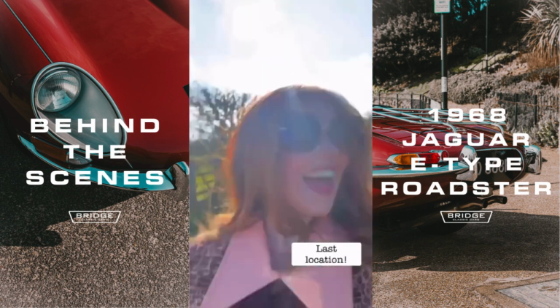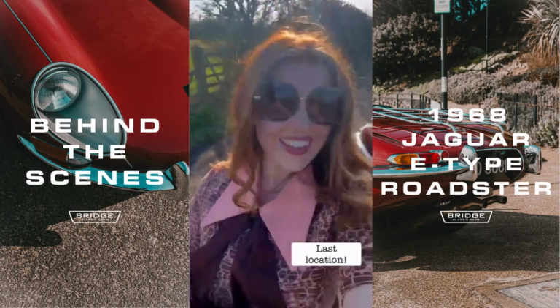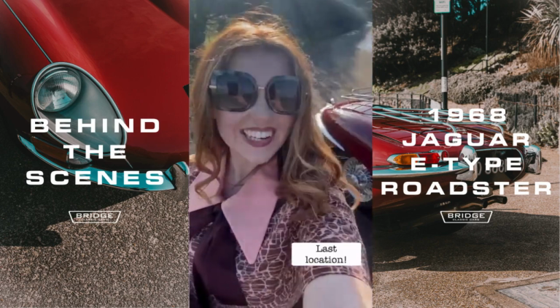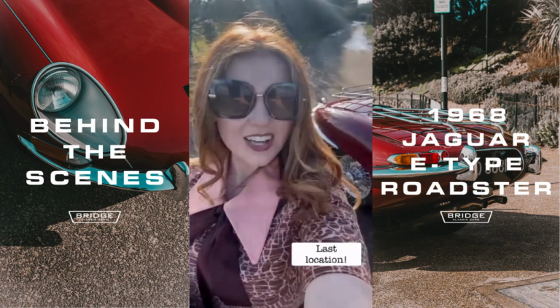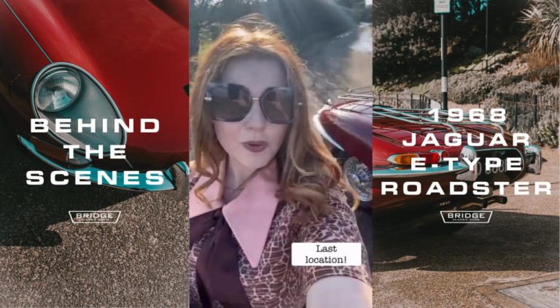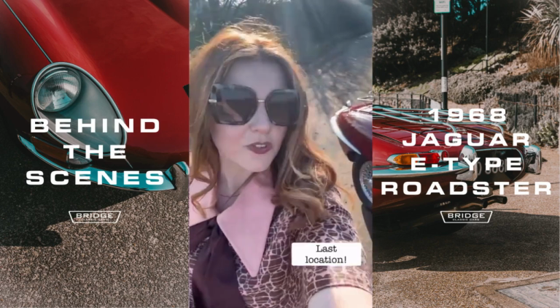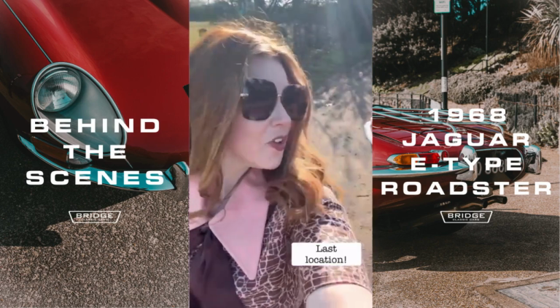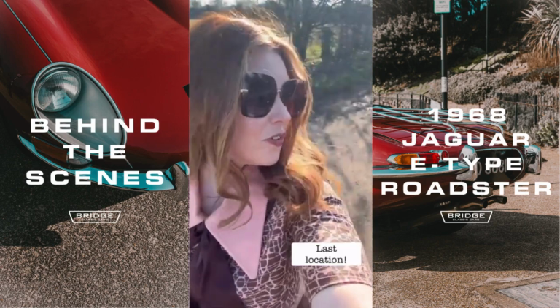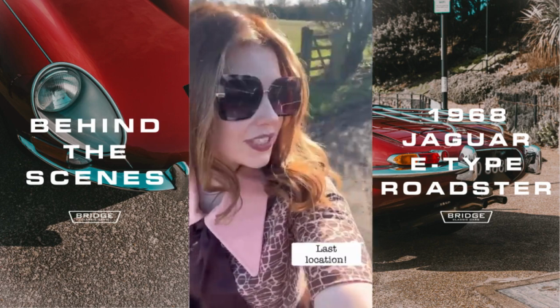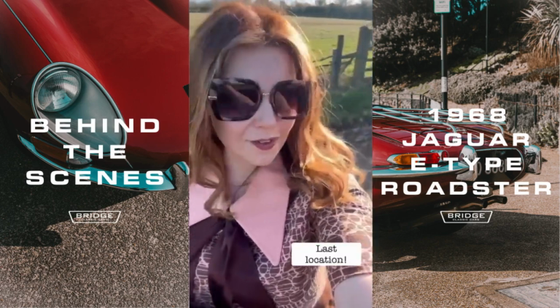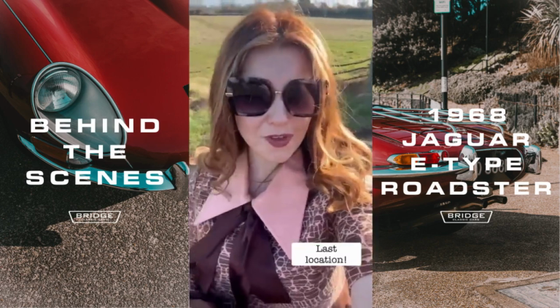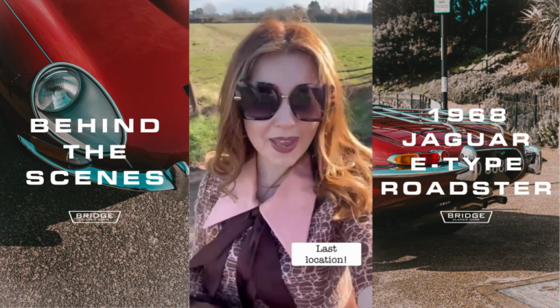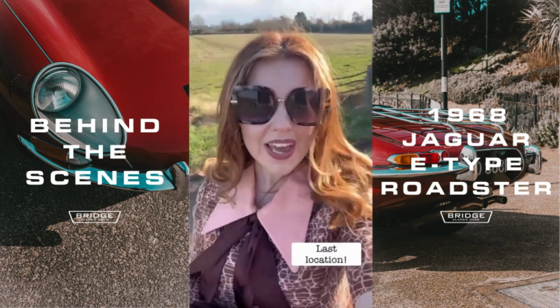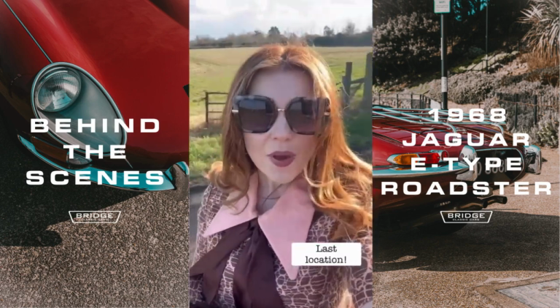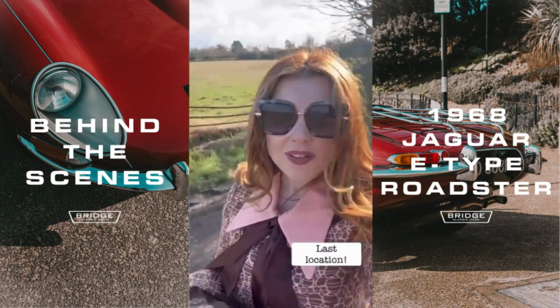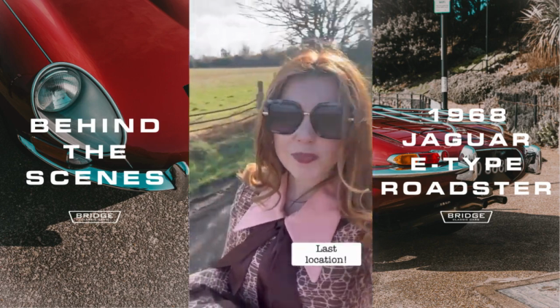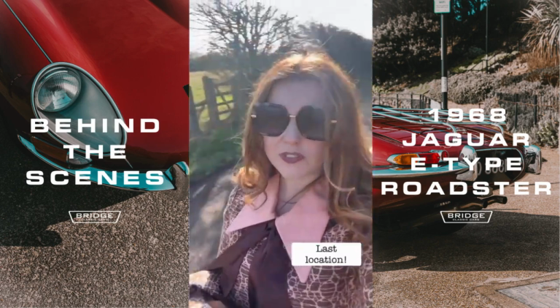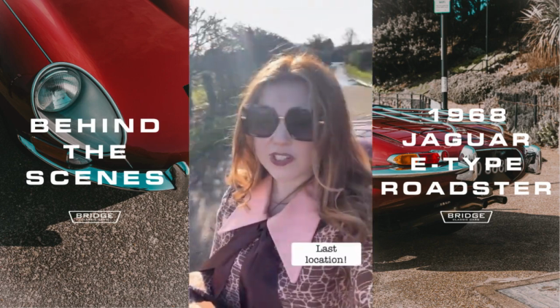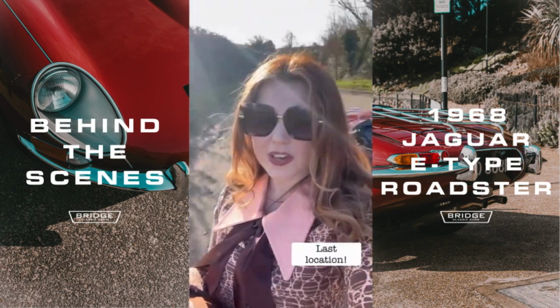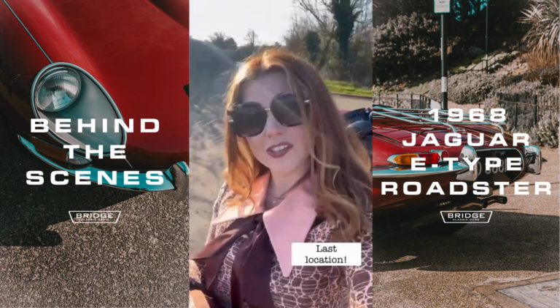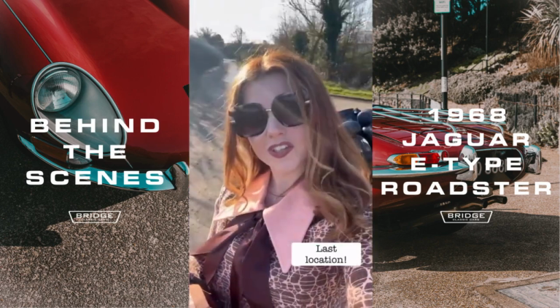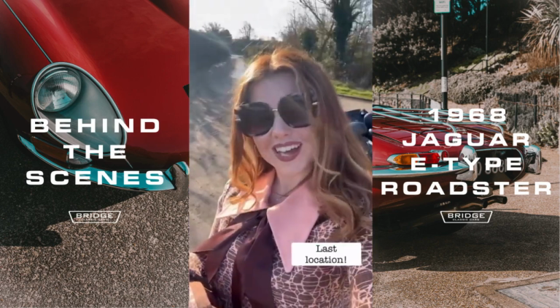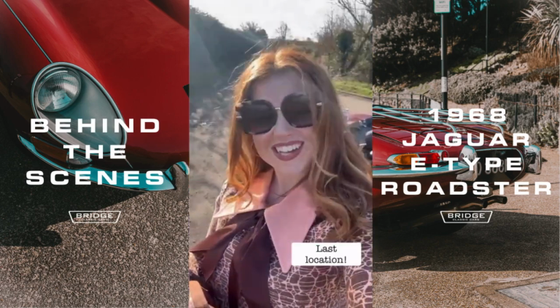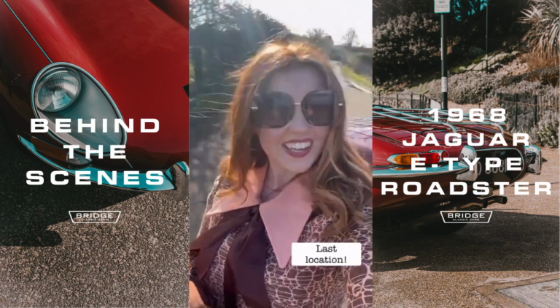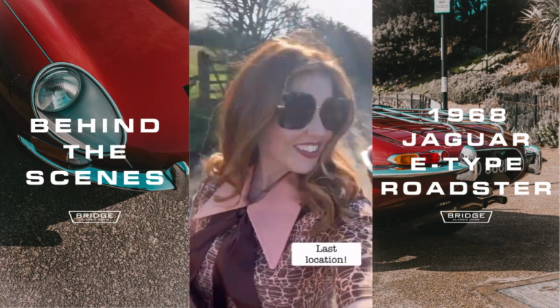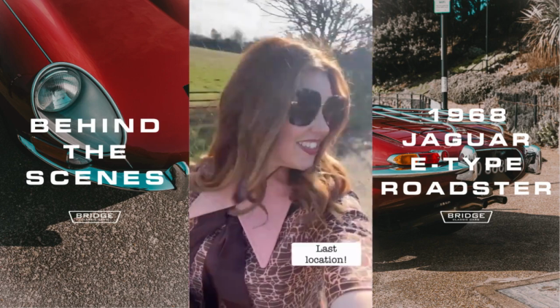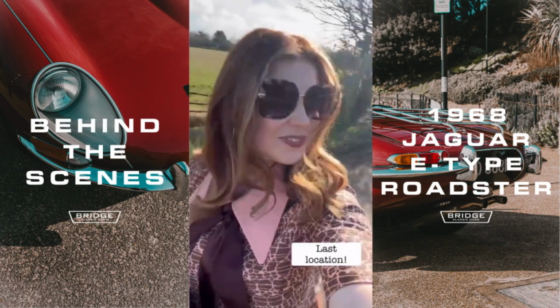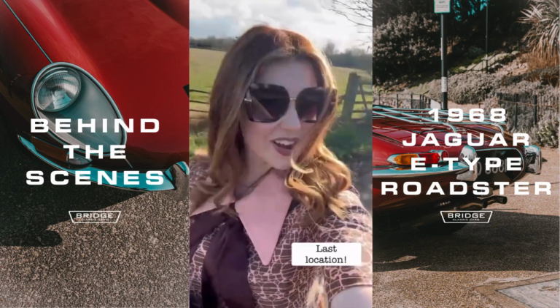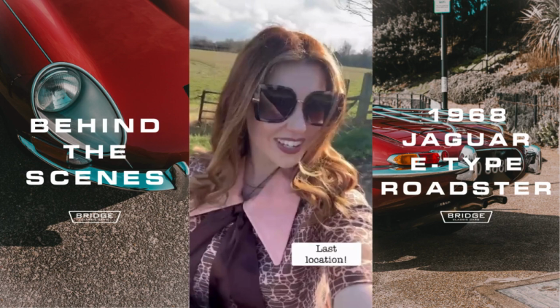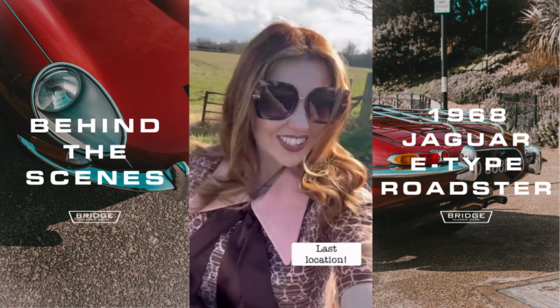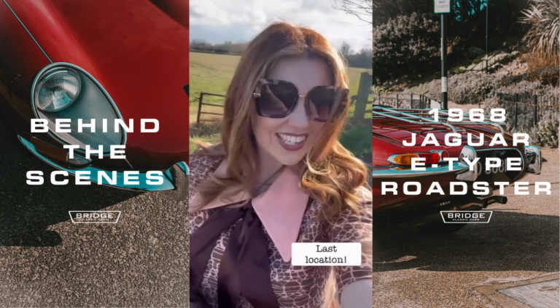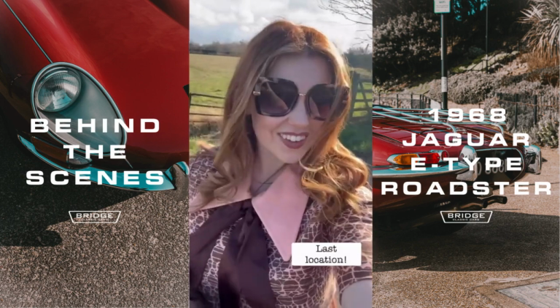Last port of call for the day of filming. We're out in the beautiful Suffolk countryside, going to do some driving shots now.